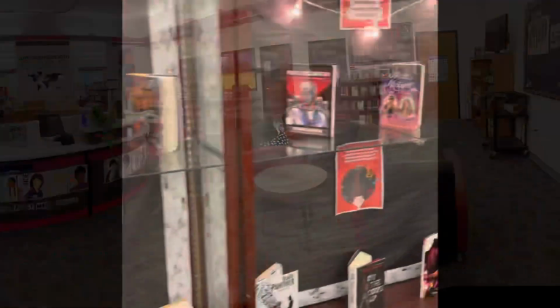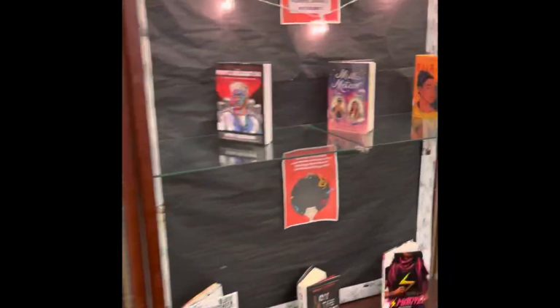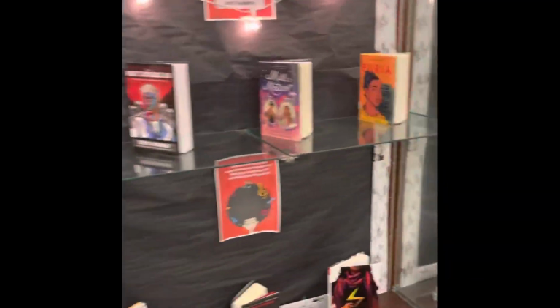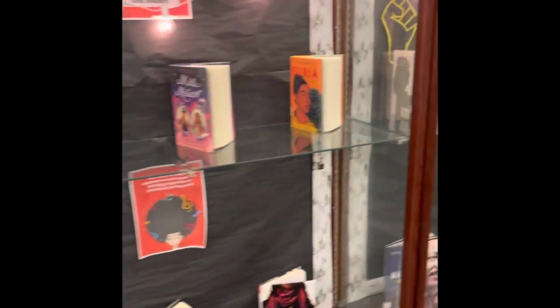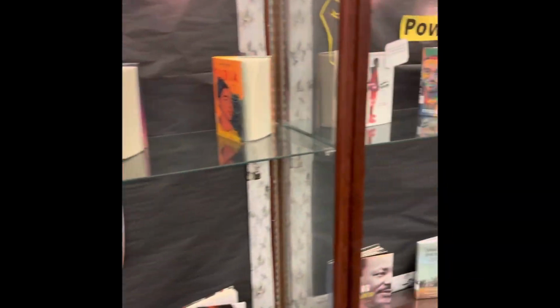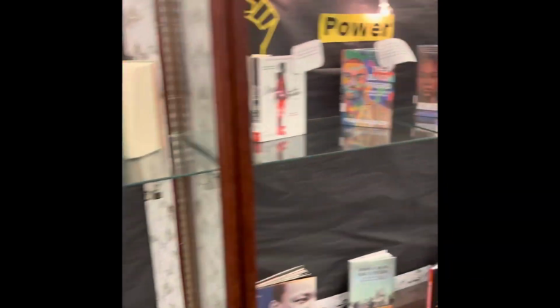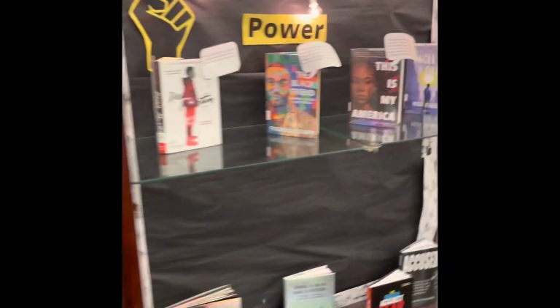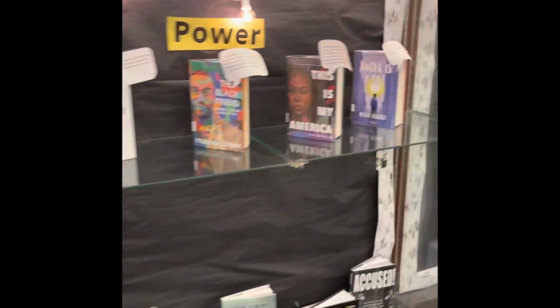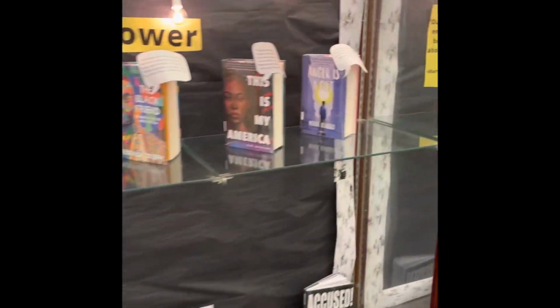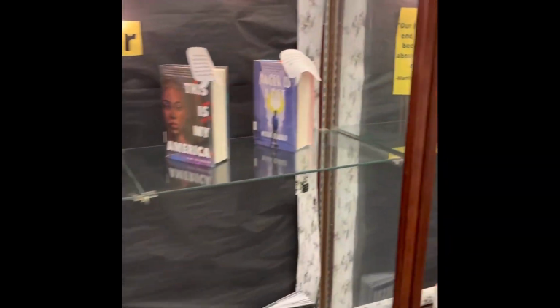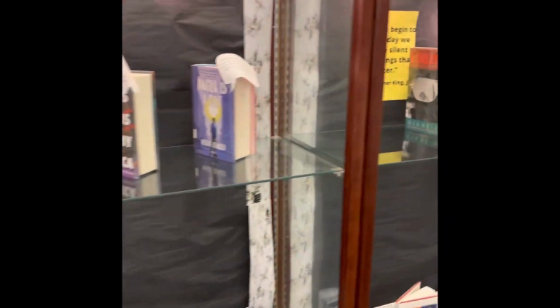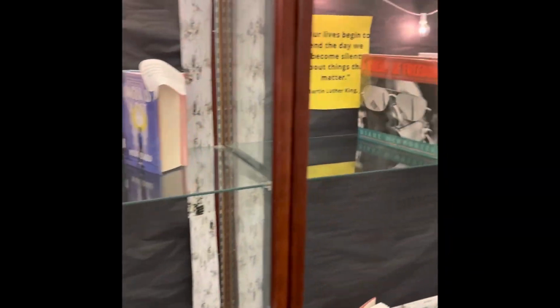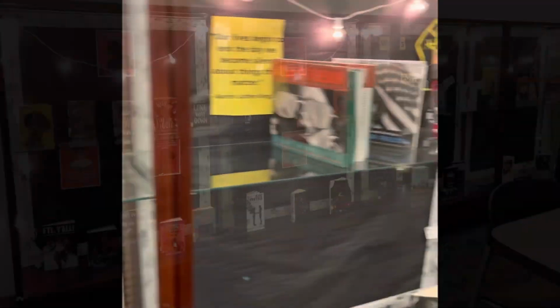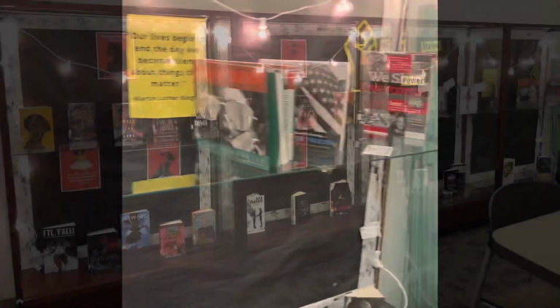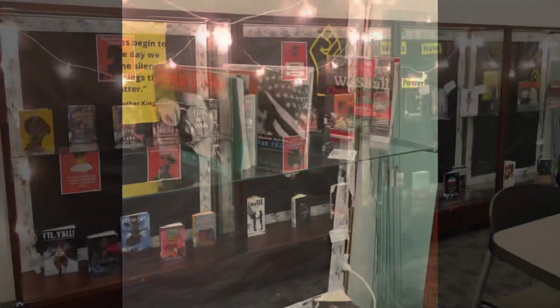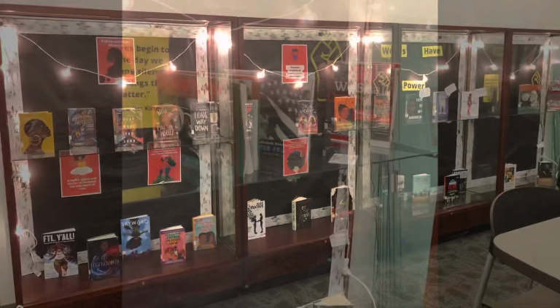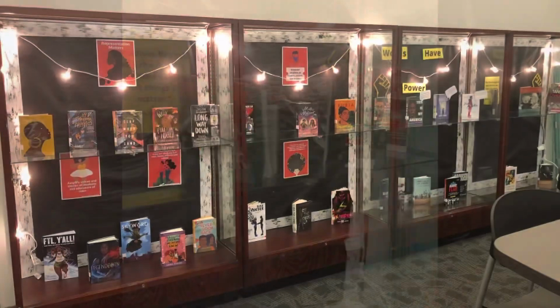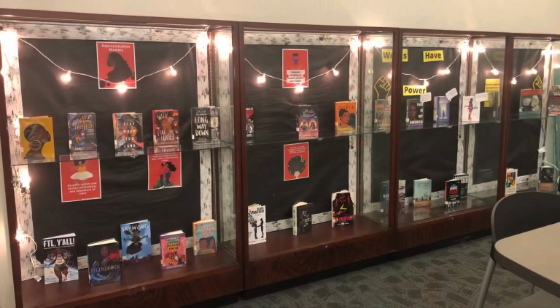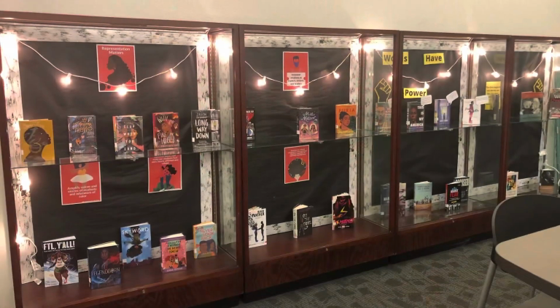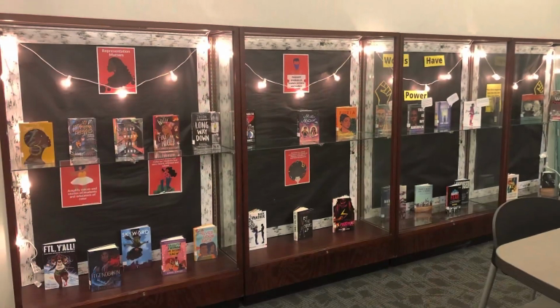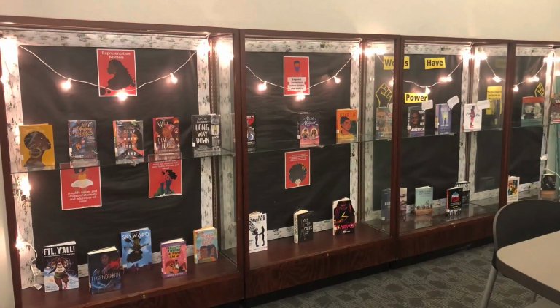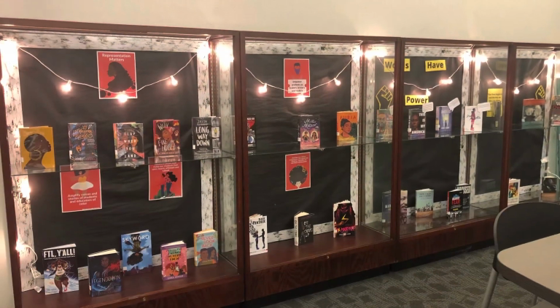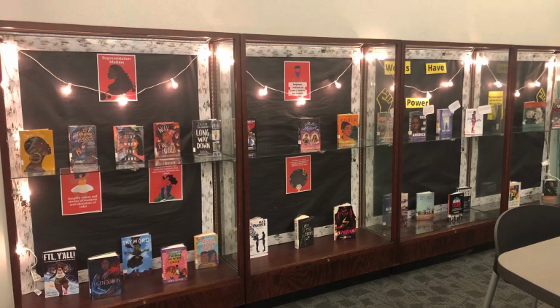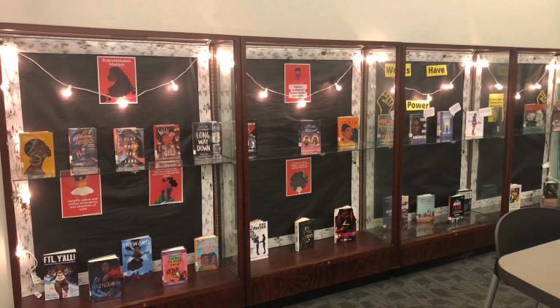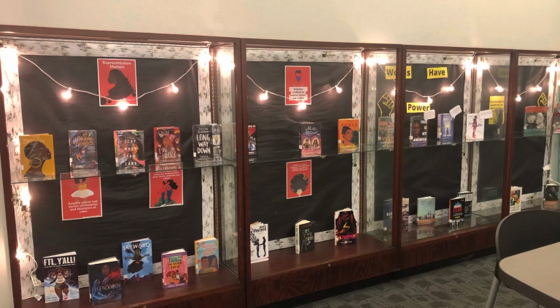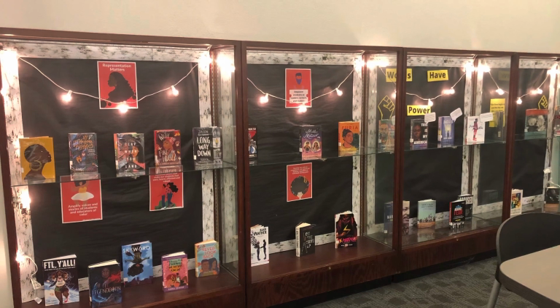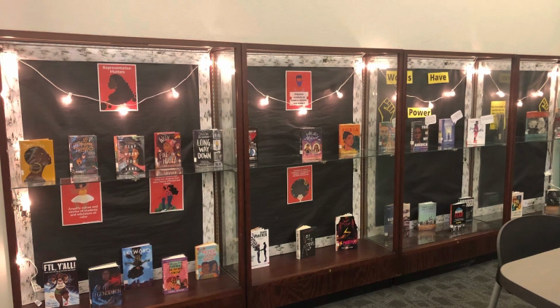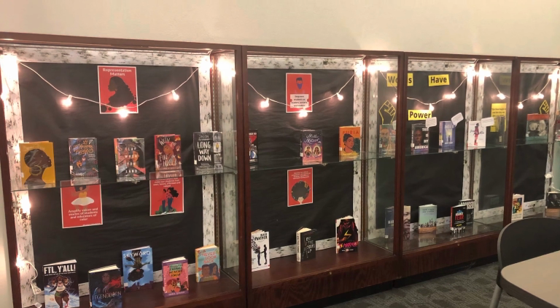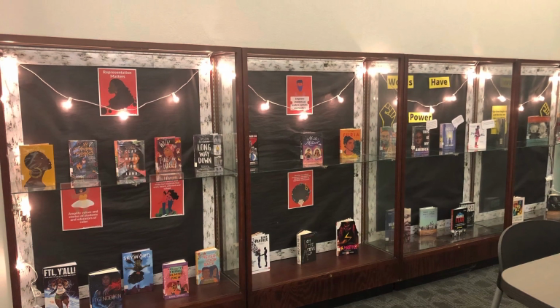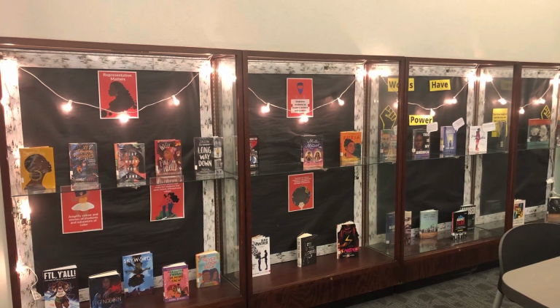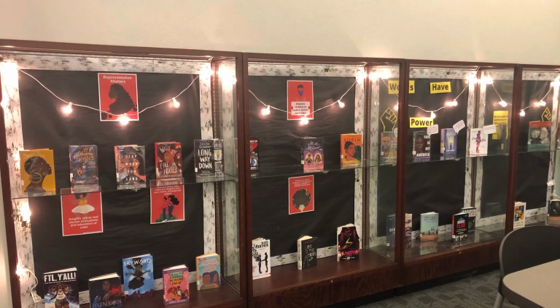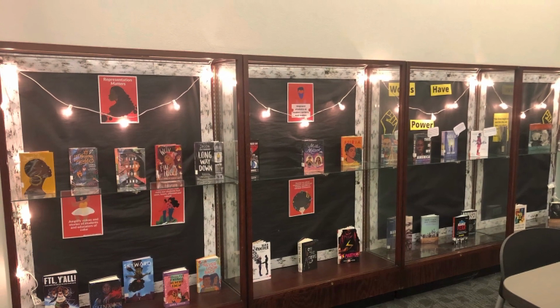I upcycled this empty glass case here in the front to feature our main display of diverse books for this month.